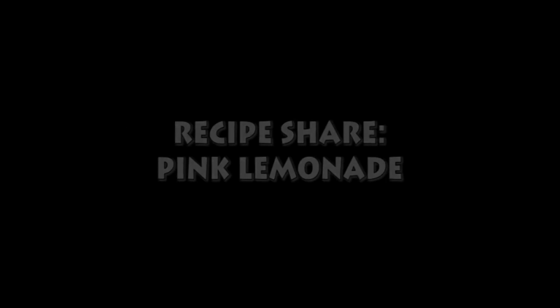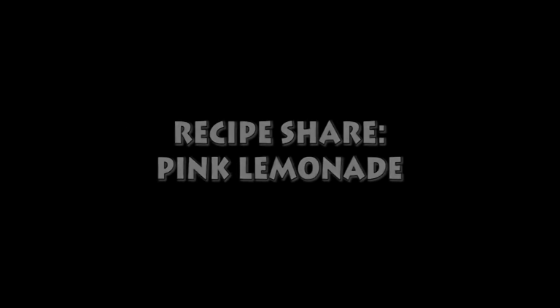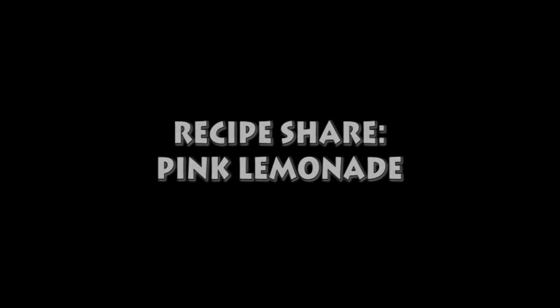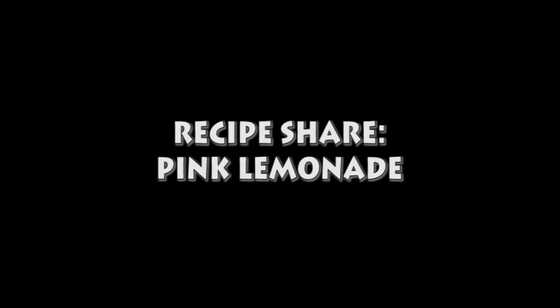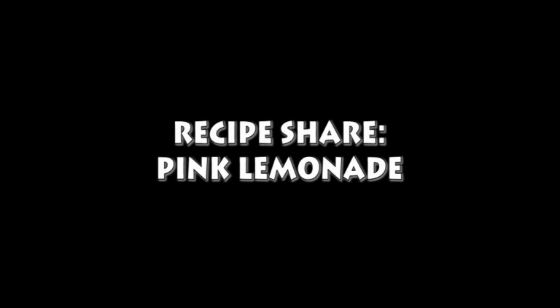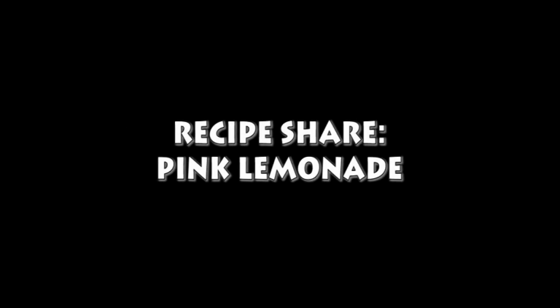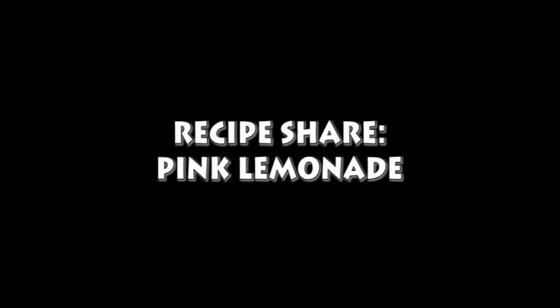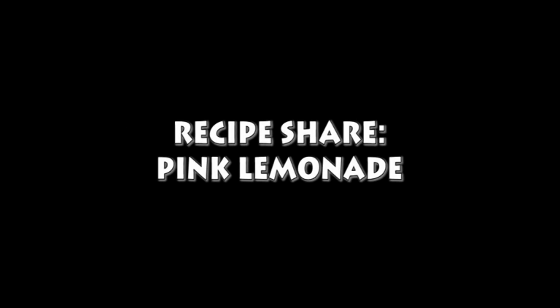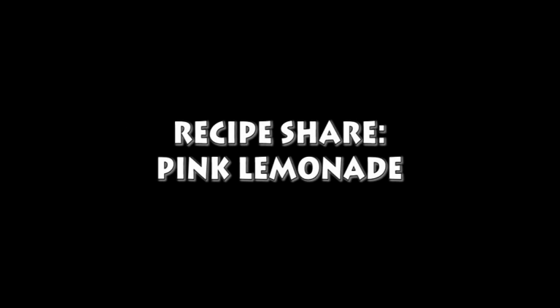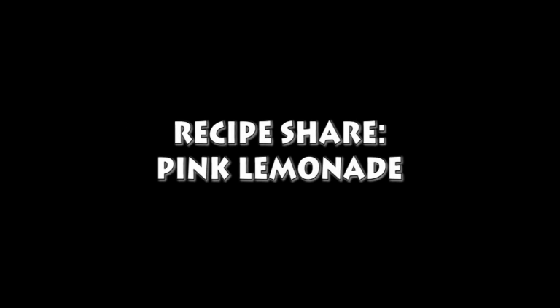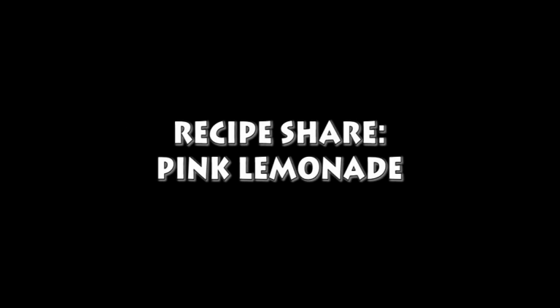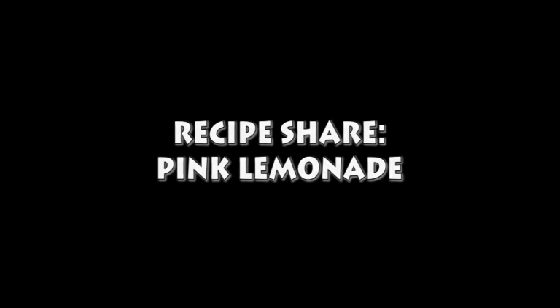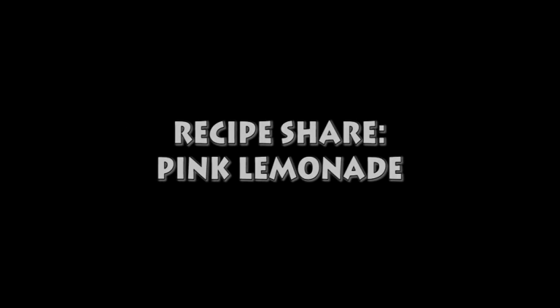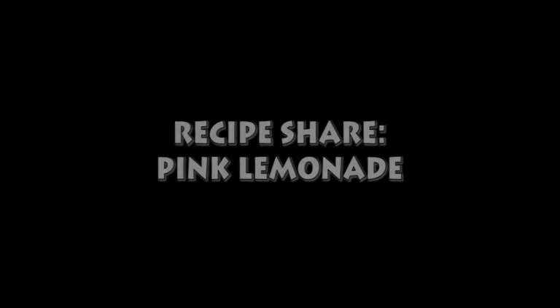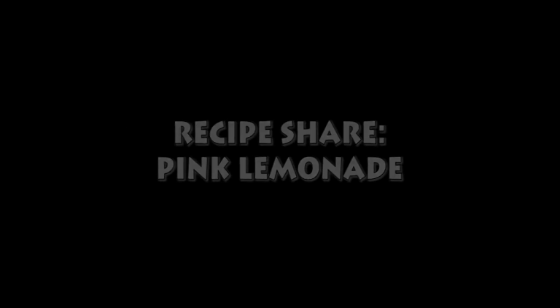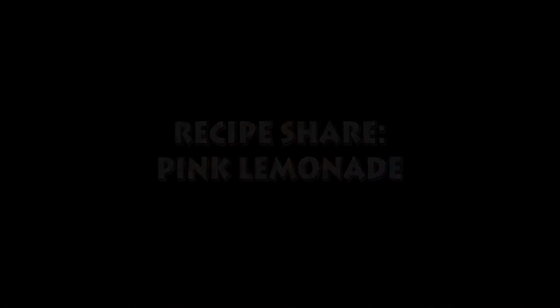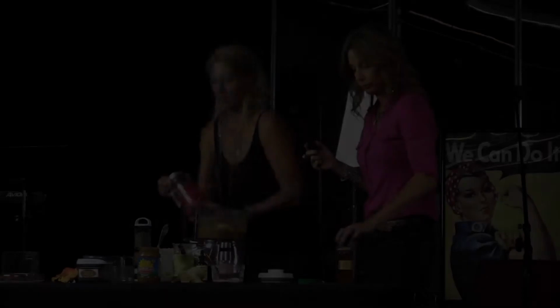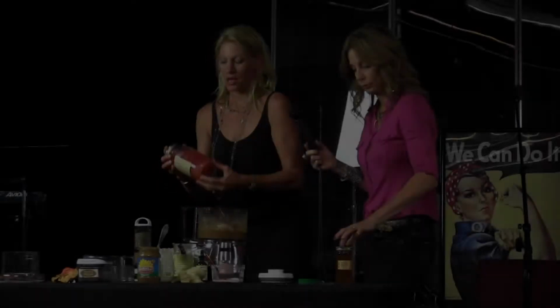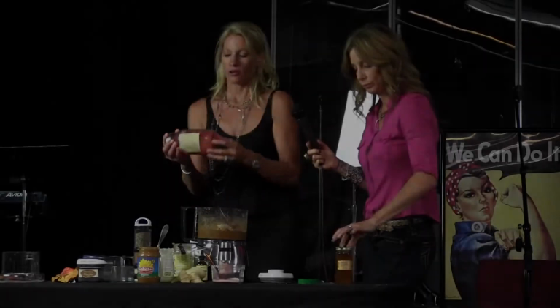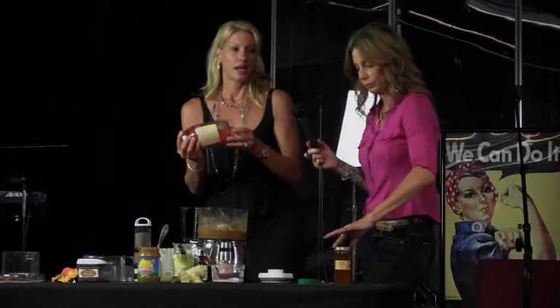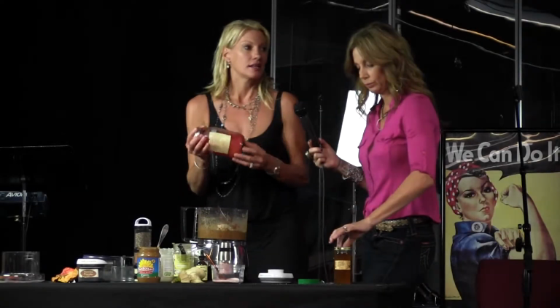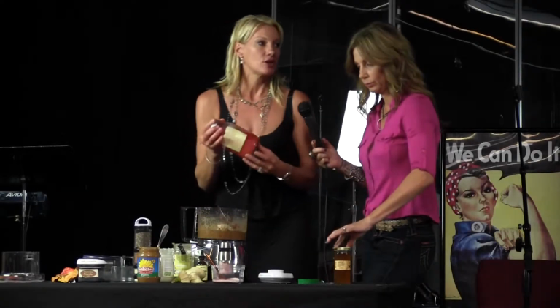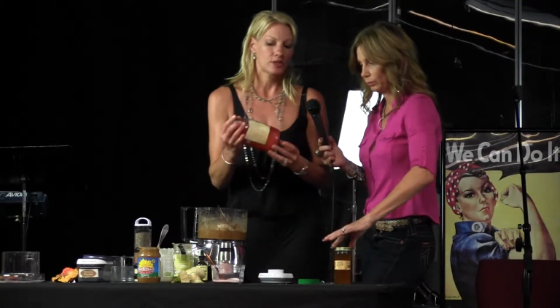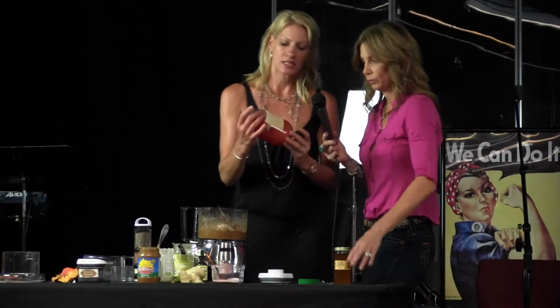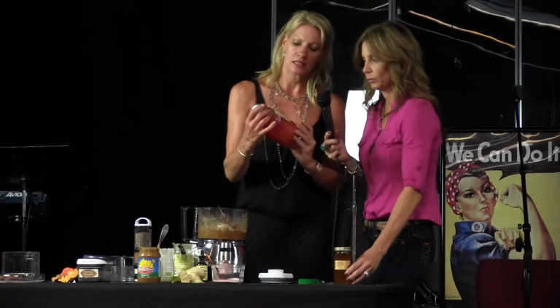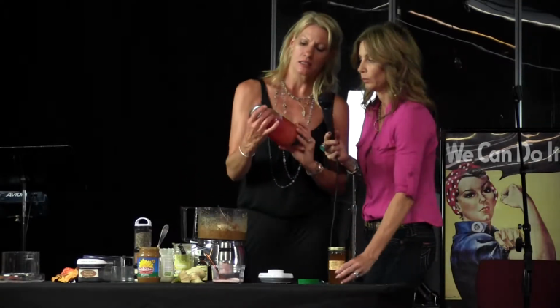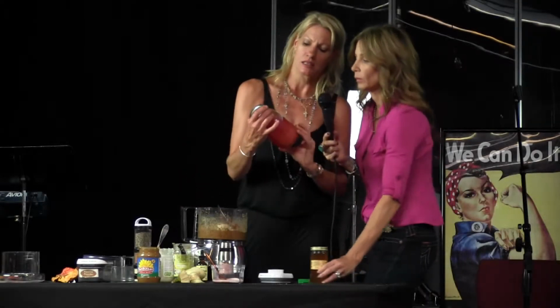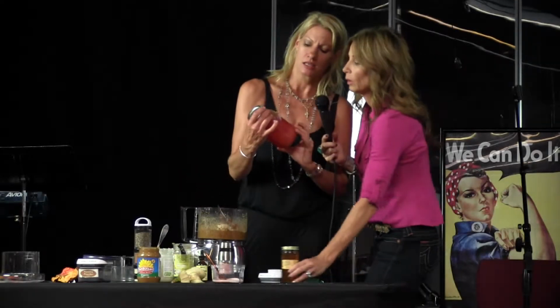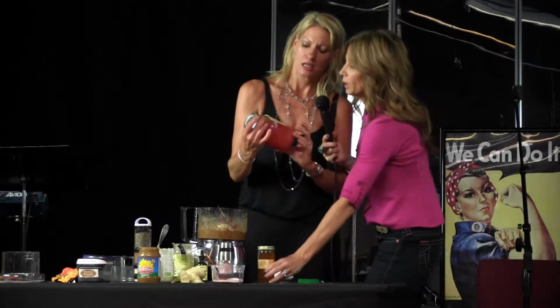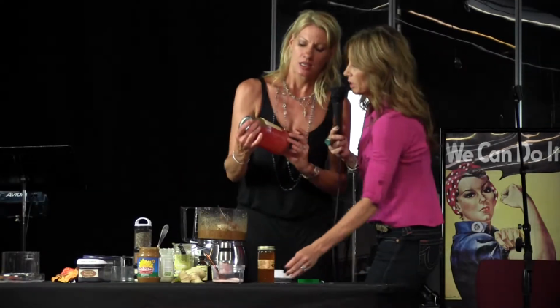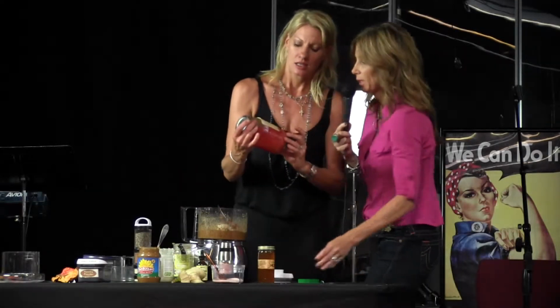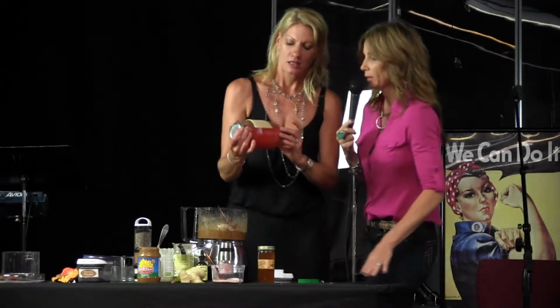Break it, gonna break, break, break. Who knows what this is? Oh my gosh, I make it.